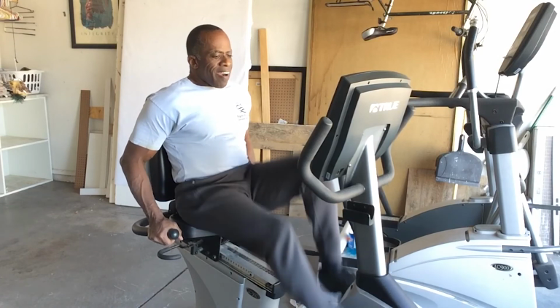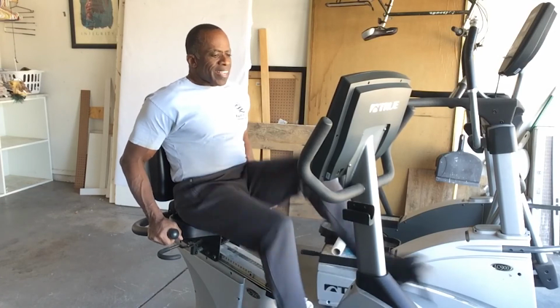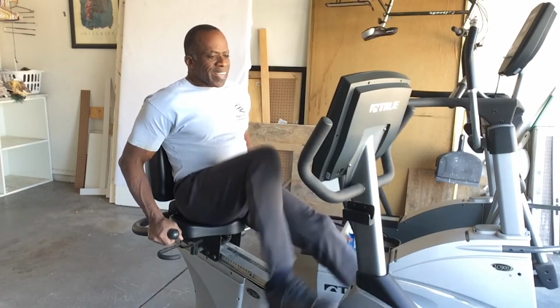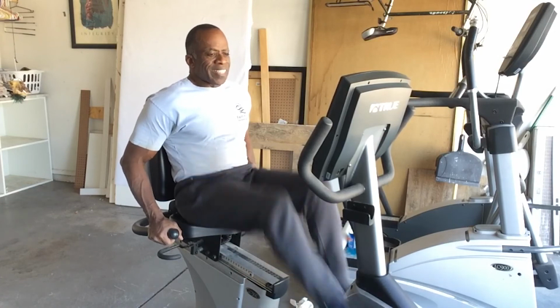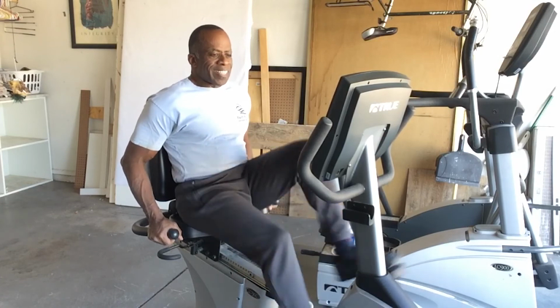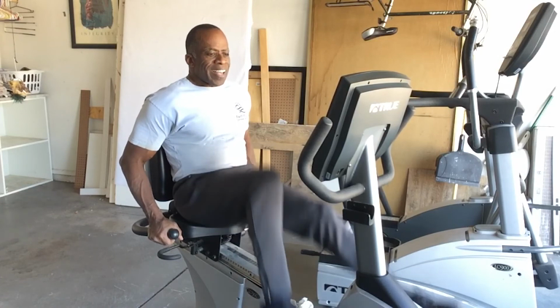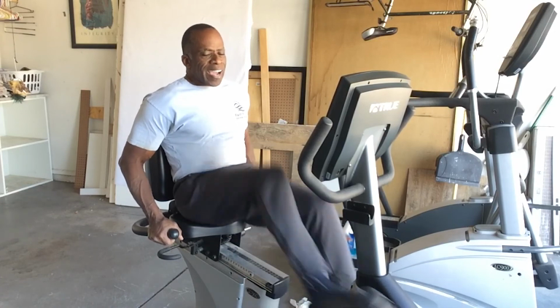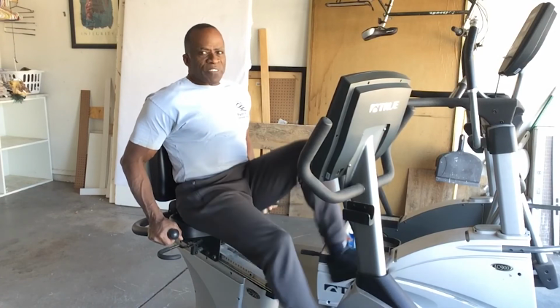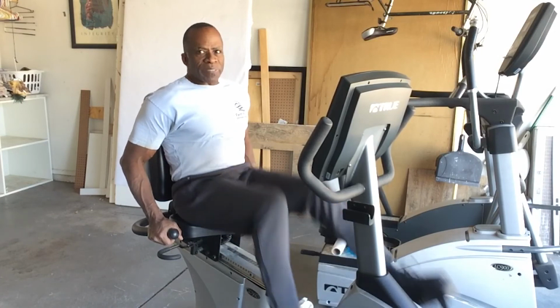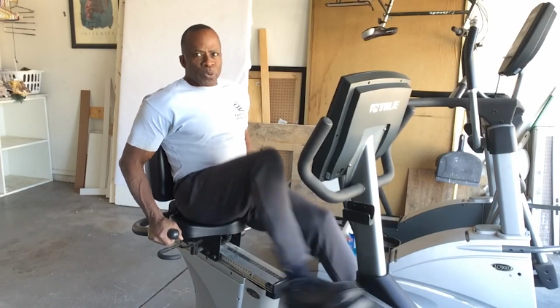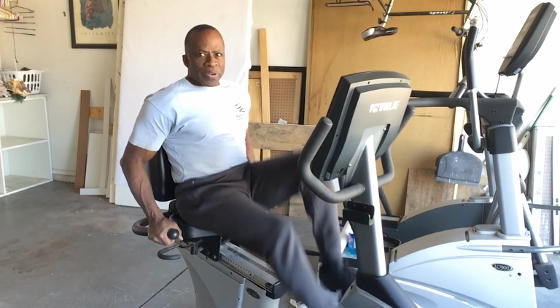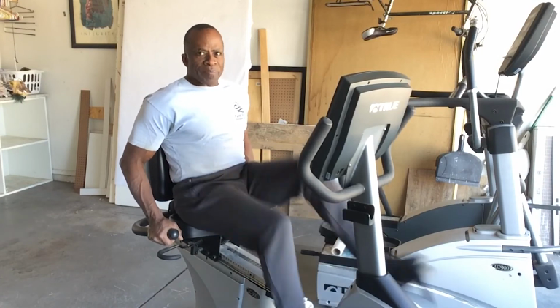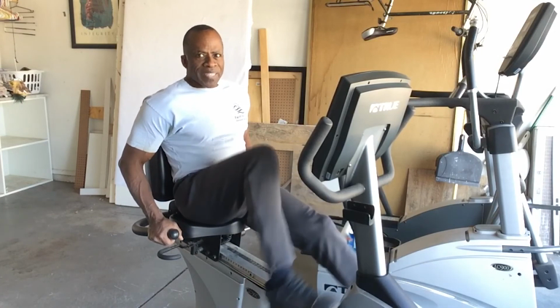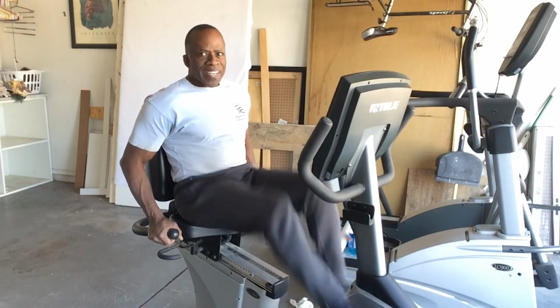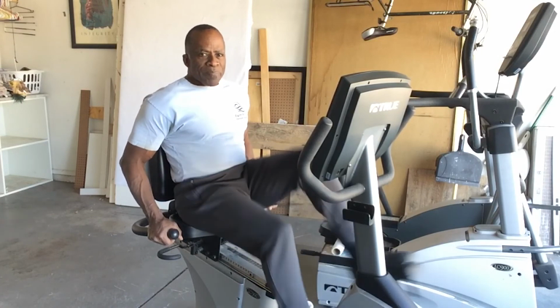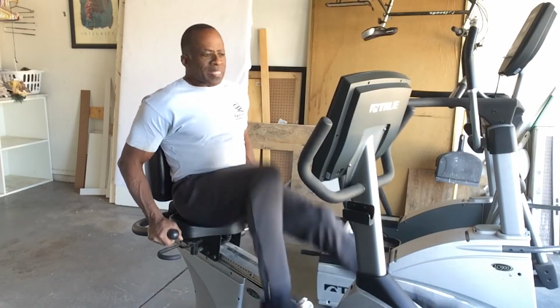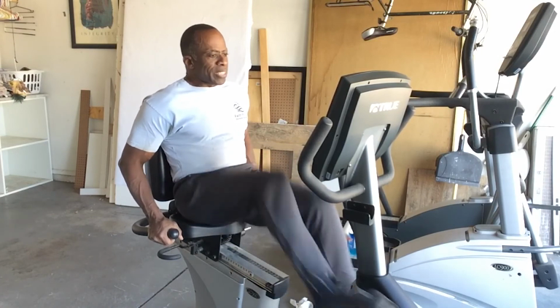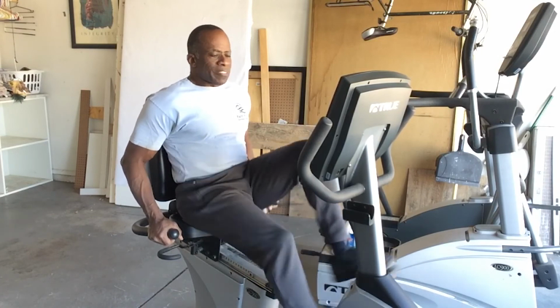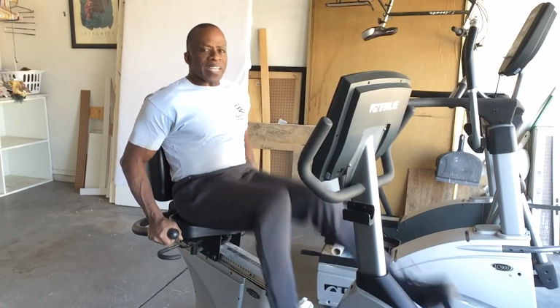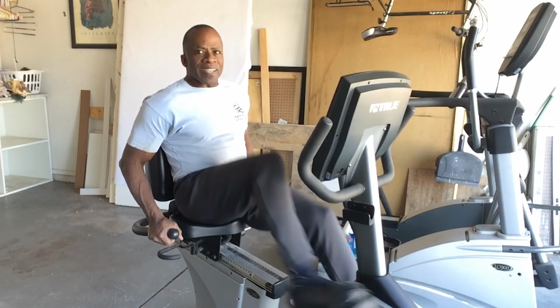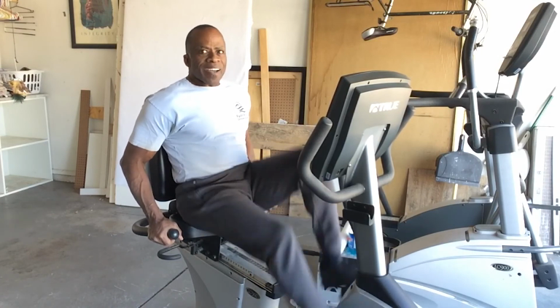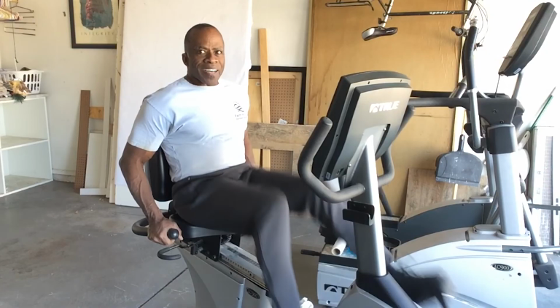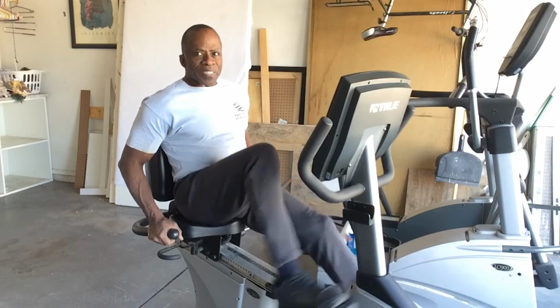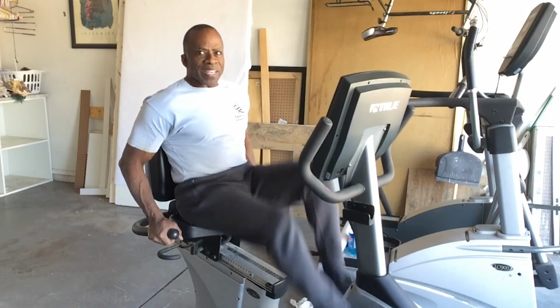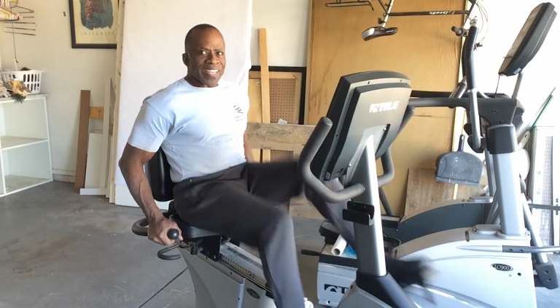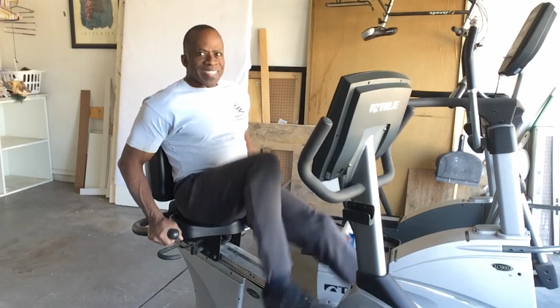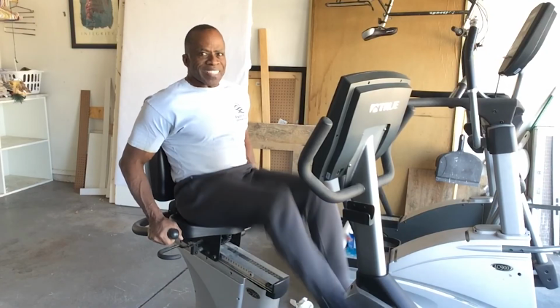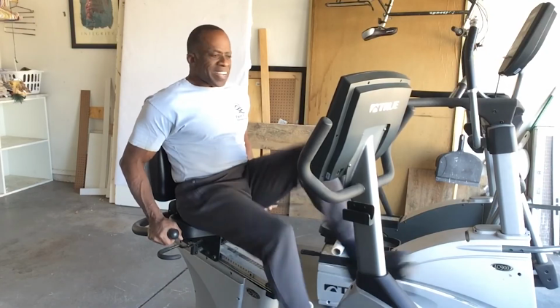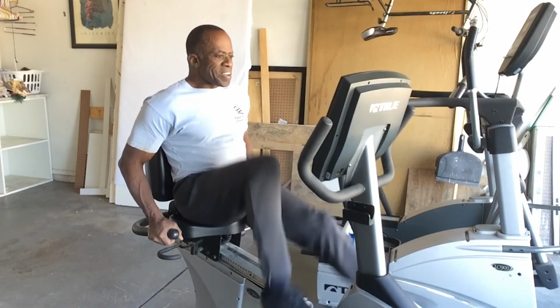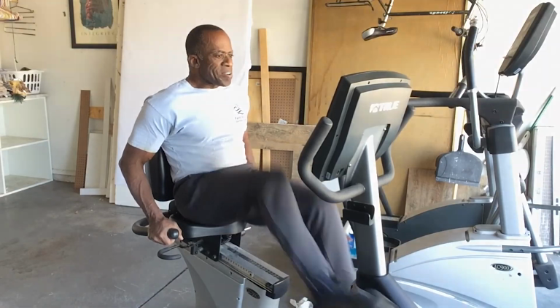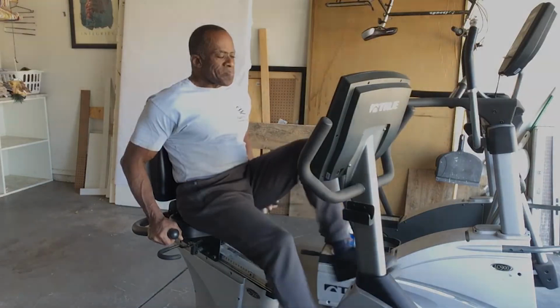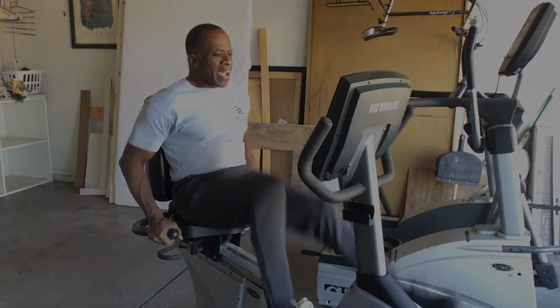Alright guys, I've got to finish my program. Make the rest of your day awesome. See ya, bye.